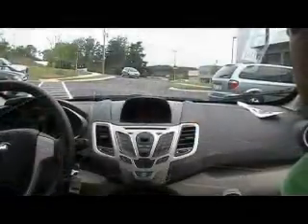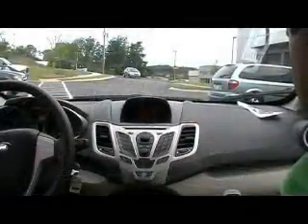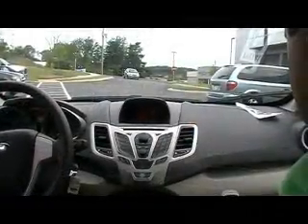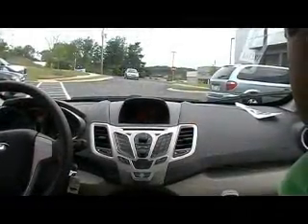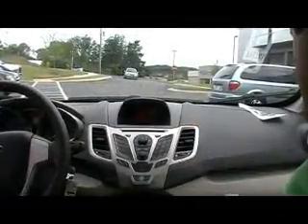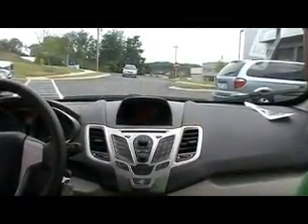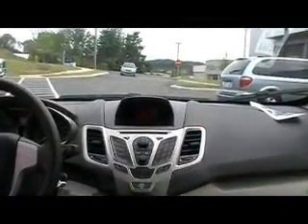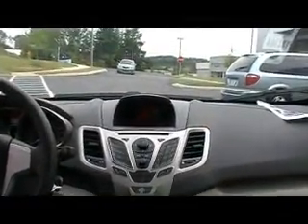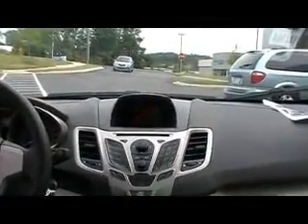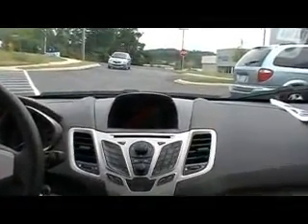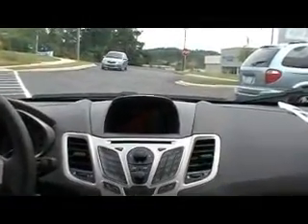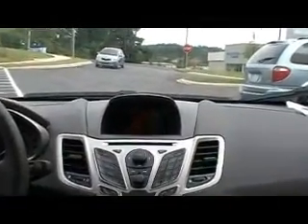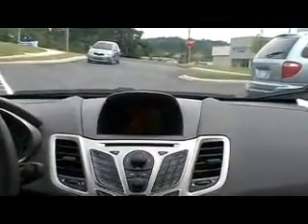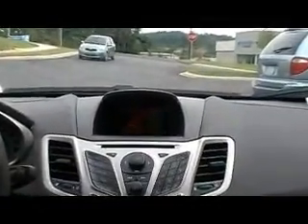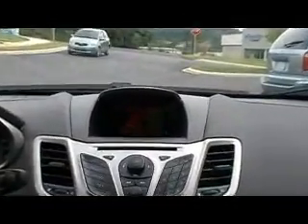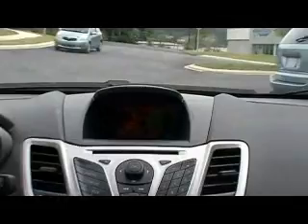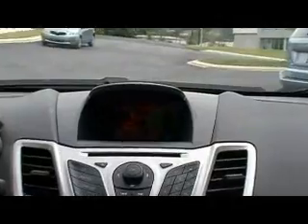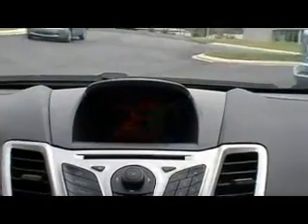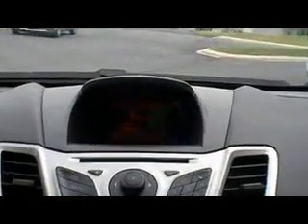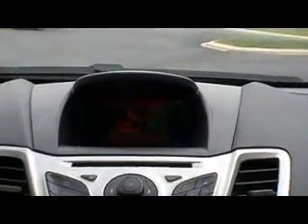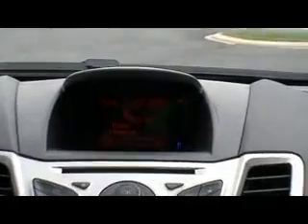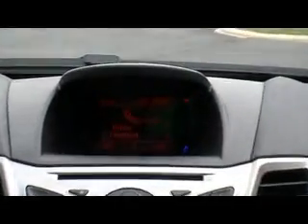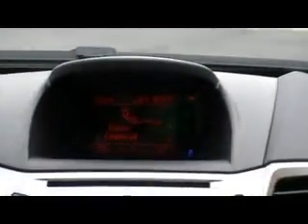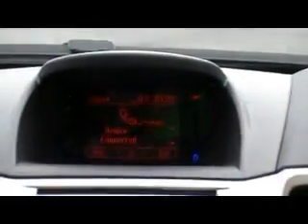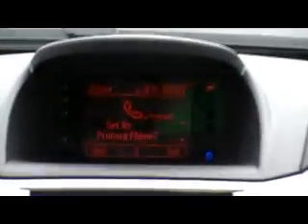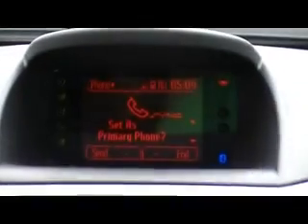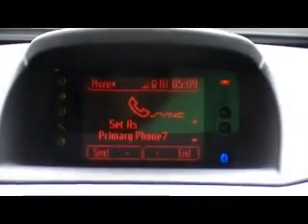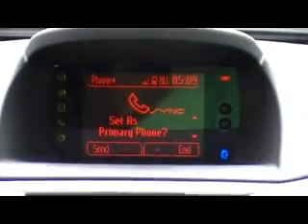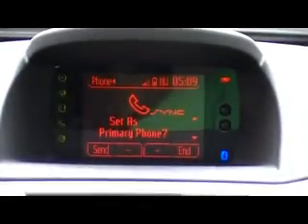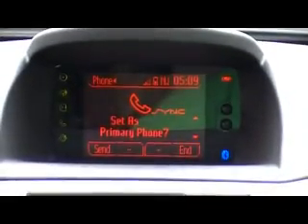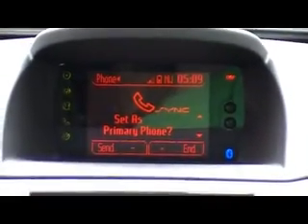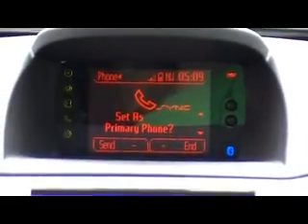For your safety, please stay alert to changing road conditions and use SYNC's voice-activated features while your vehicle is in motion.